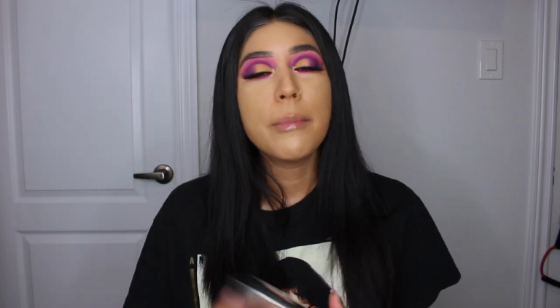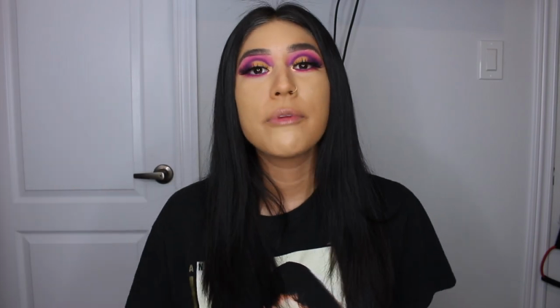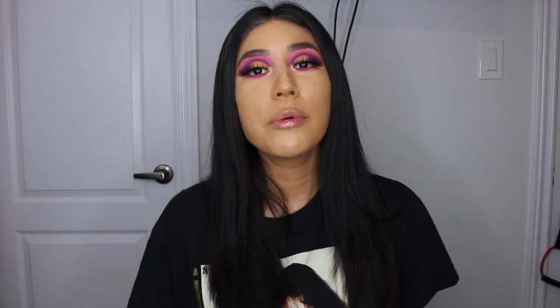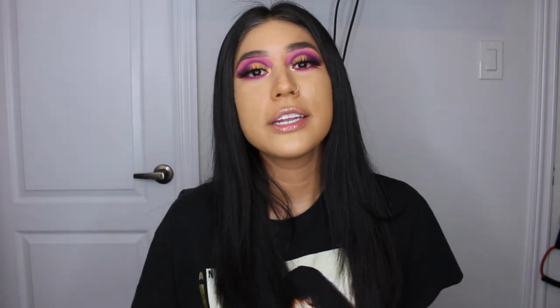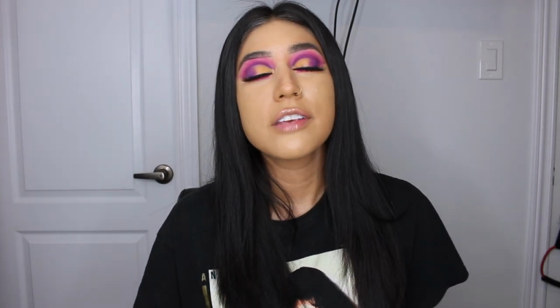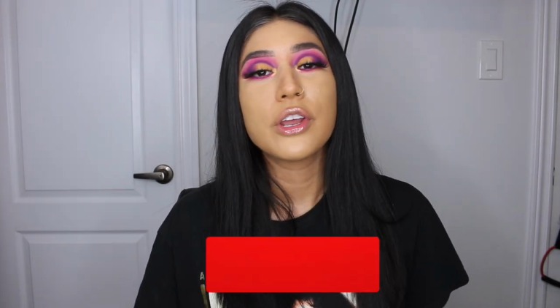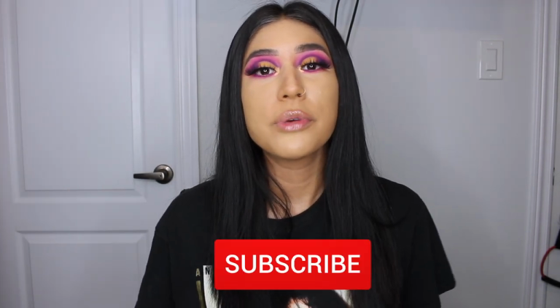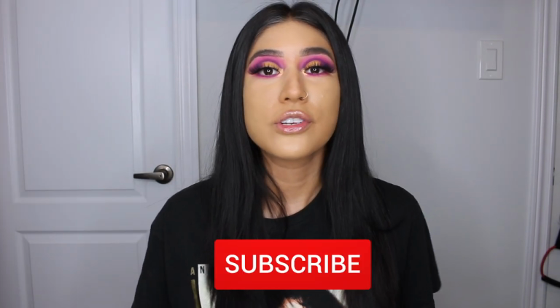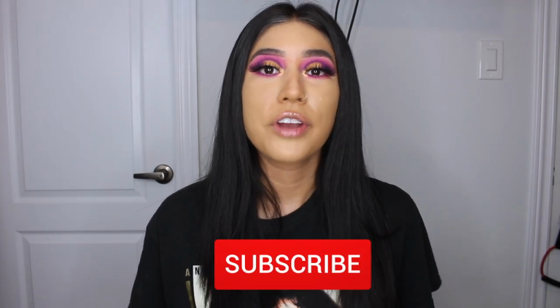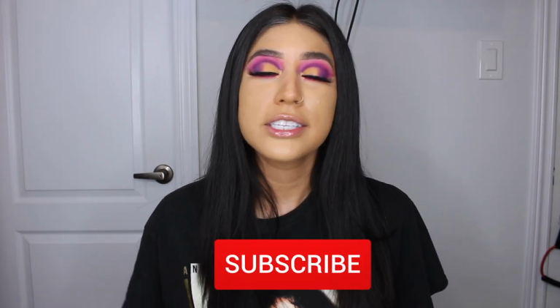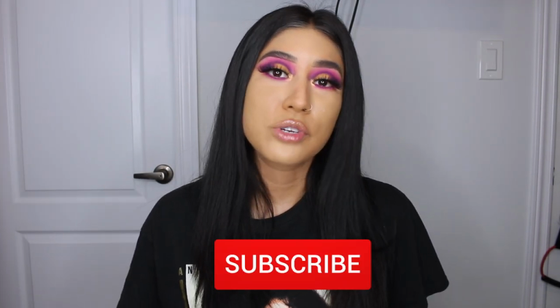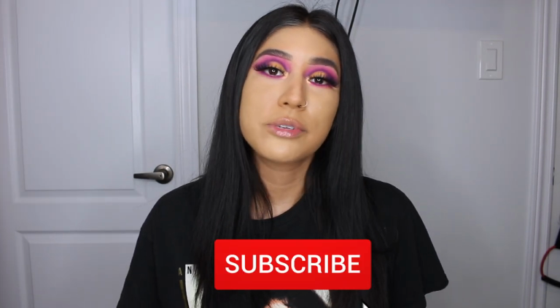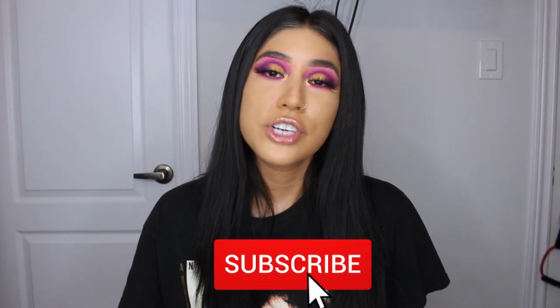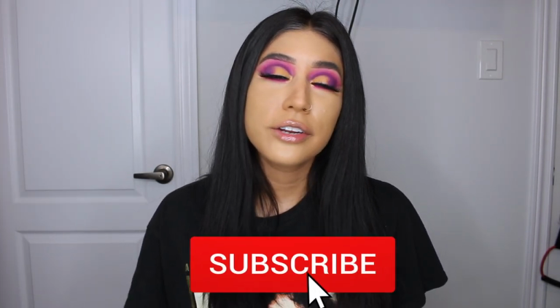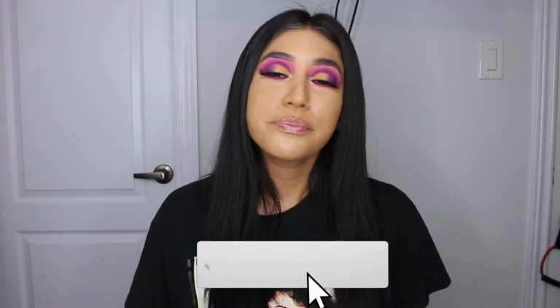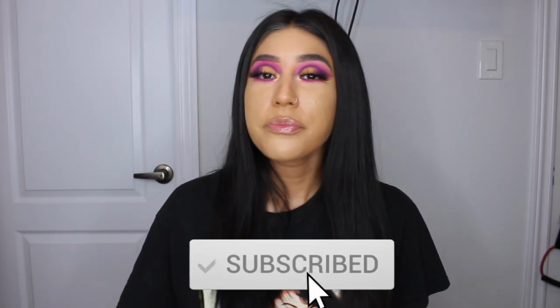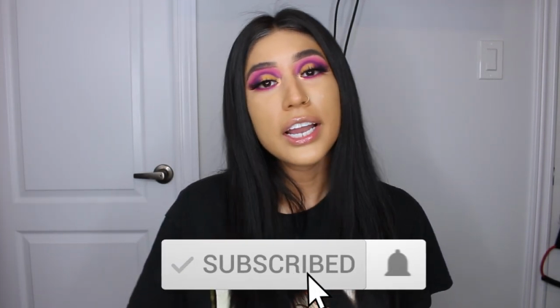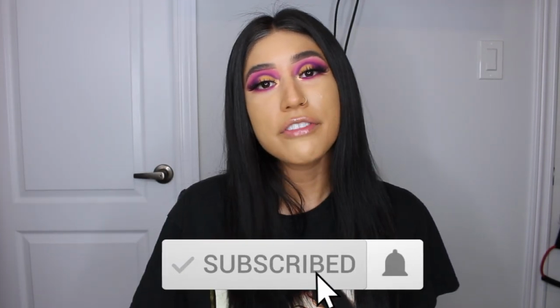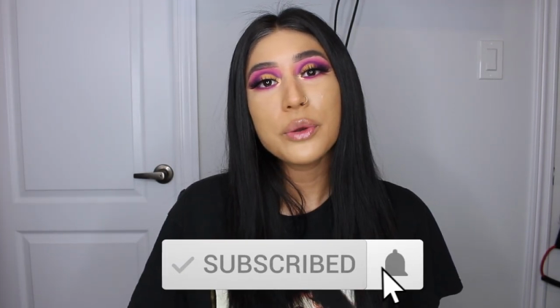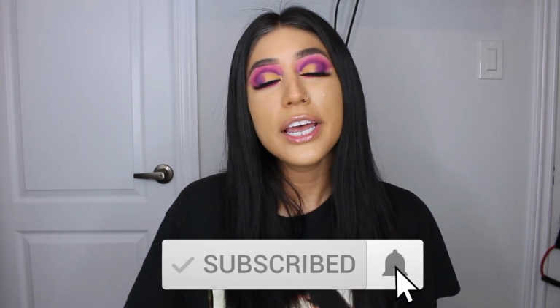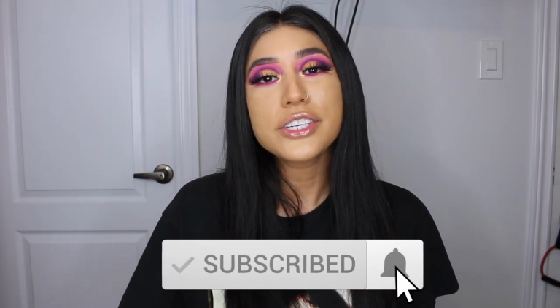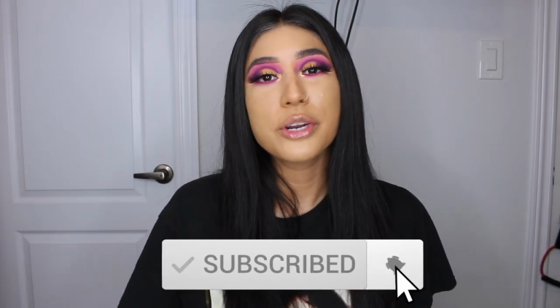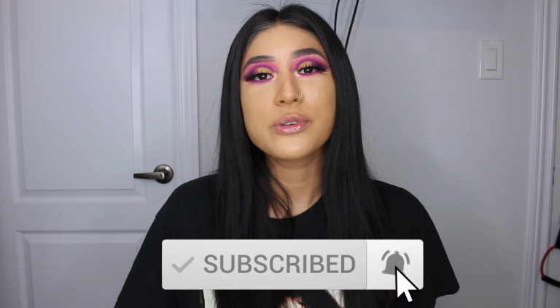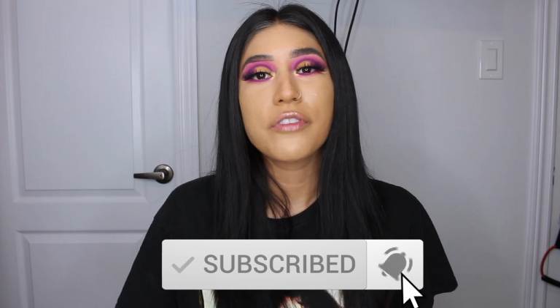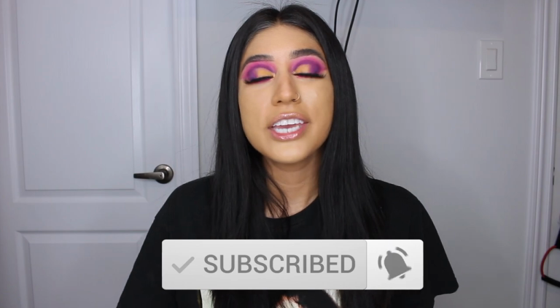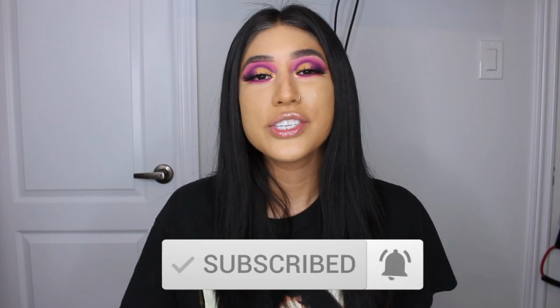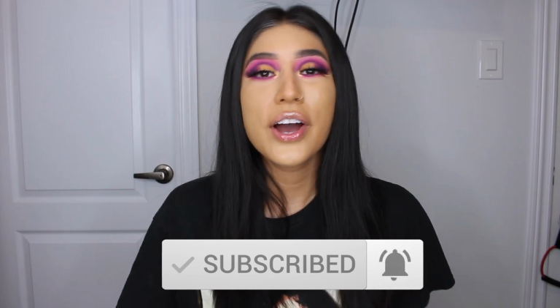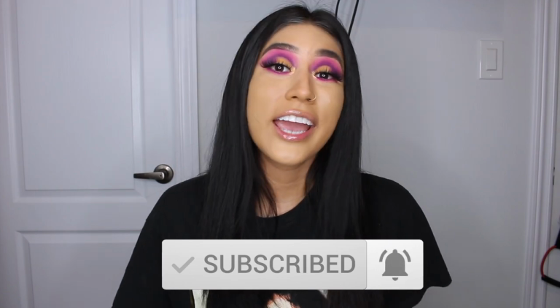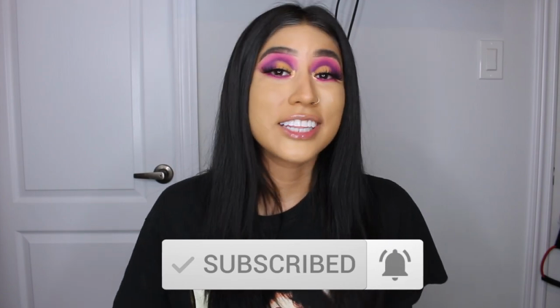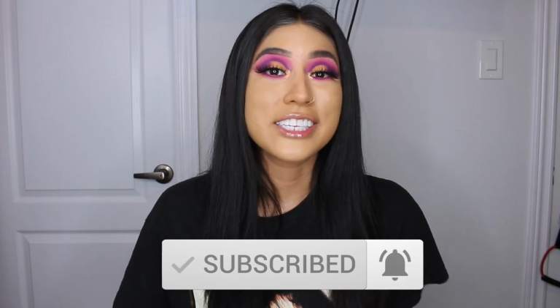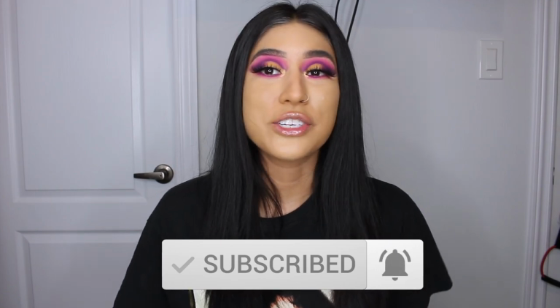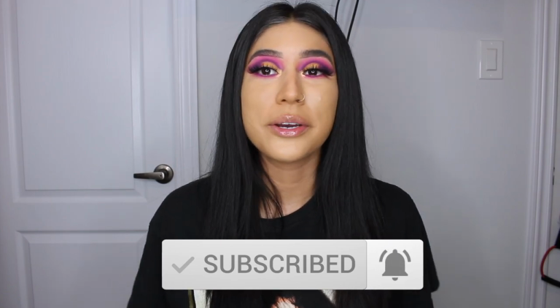But before we get into the video, please don't forget to subscribe to the channel, give the video a like, turn your post notifications on, and let's get into it.